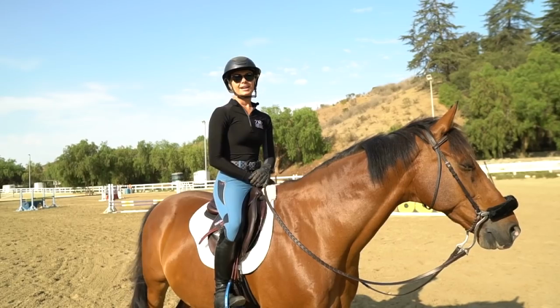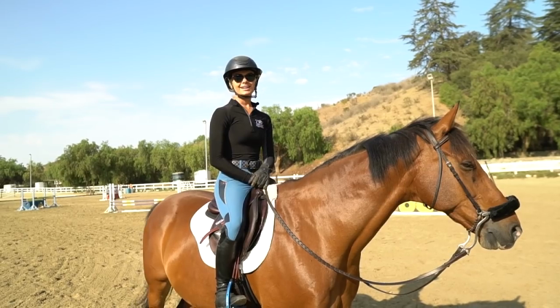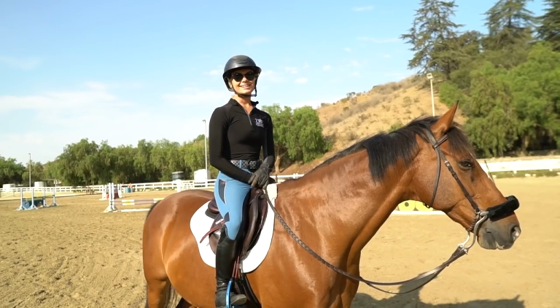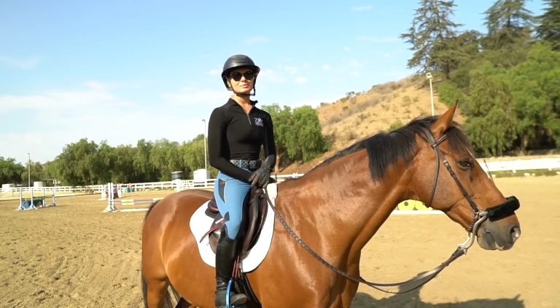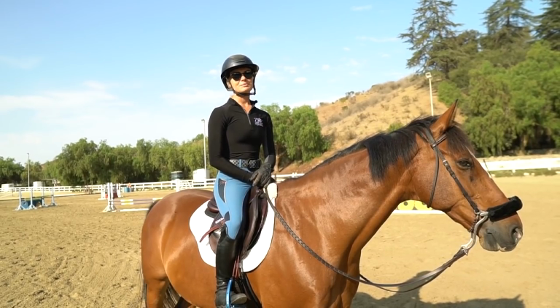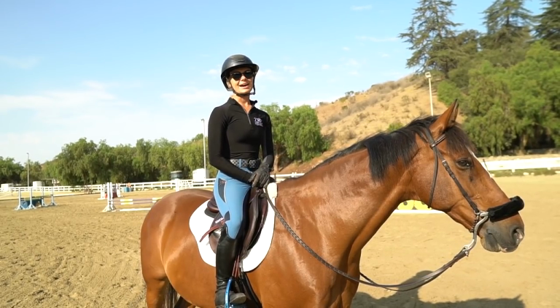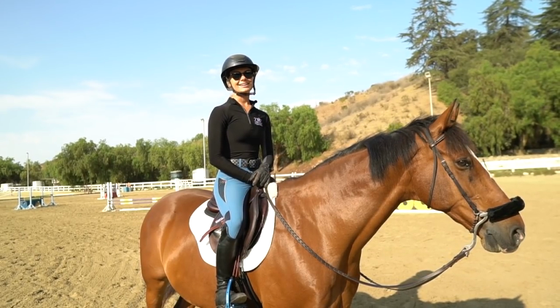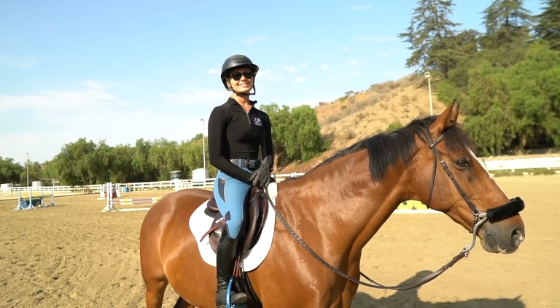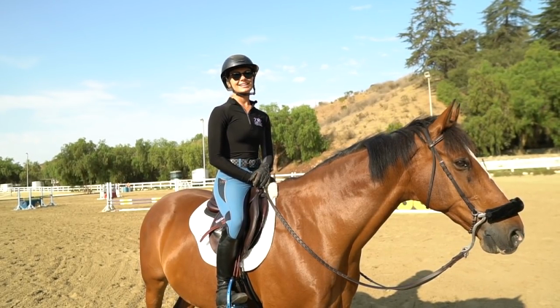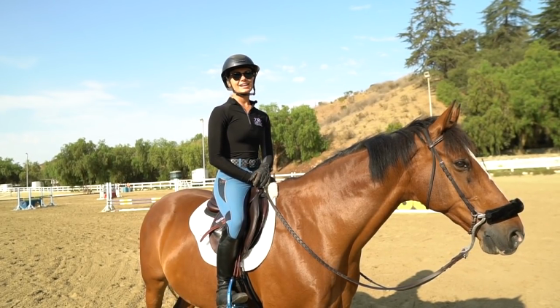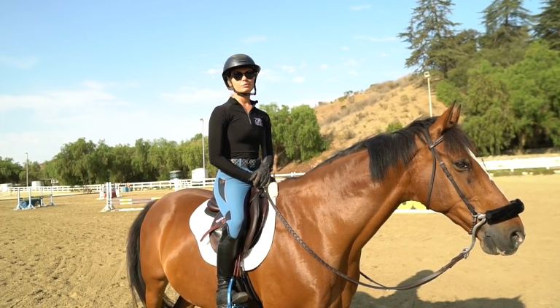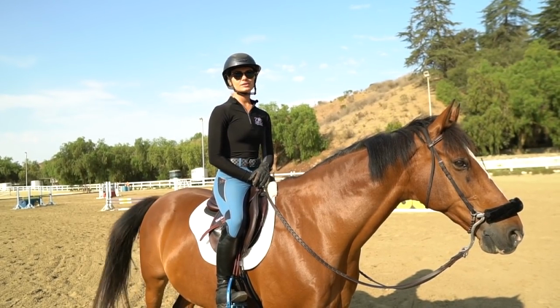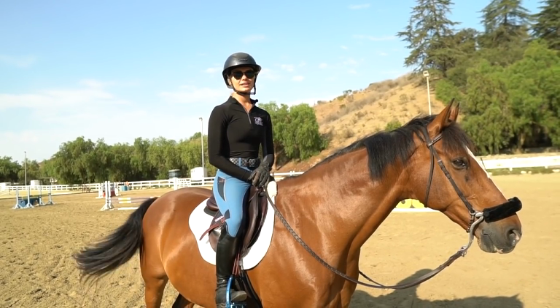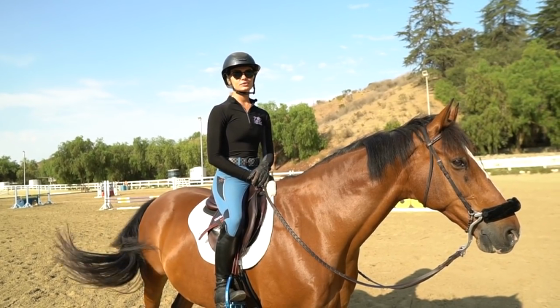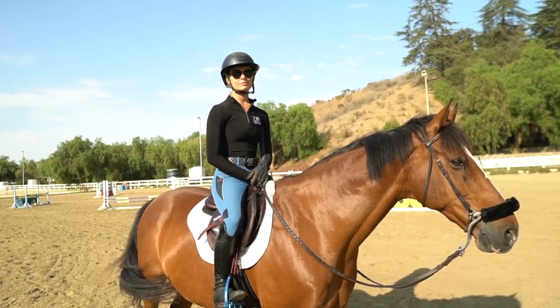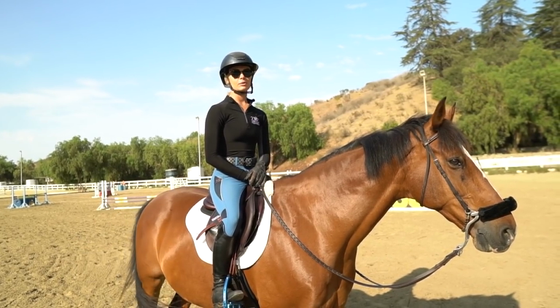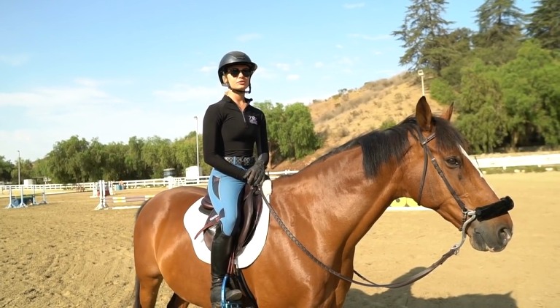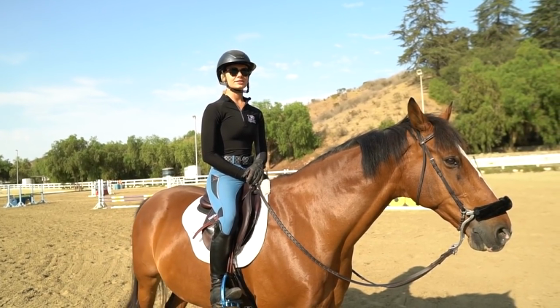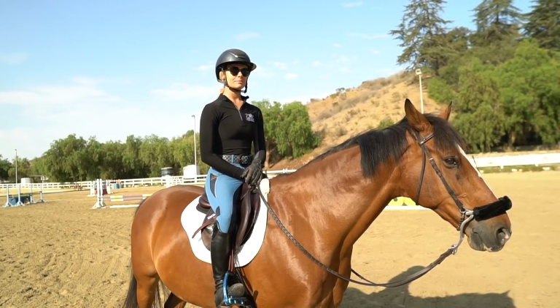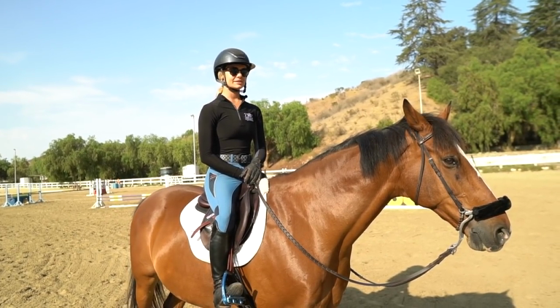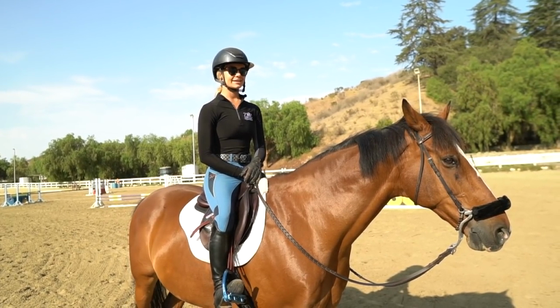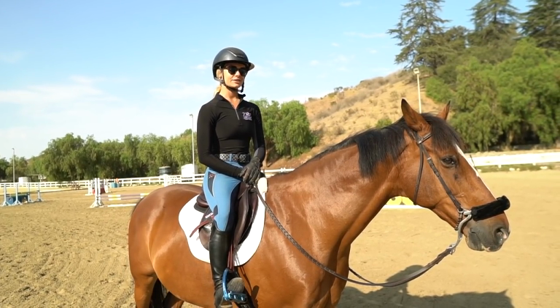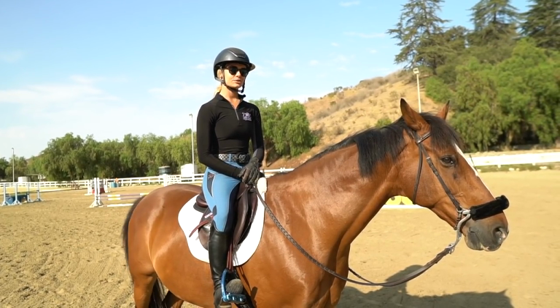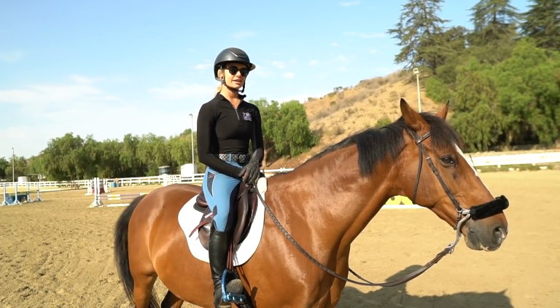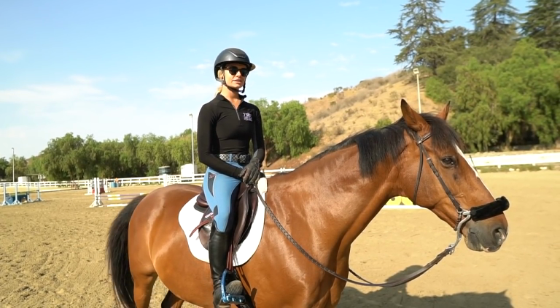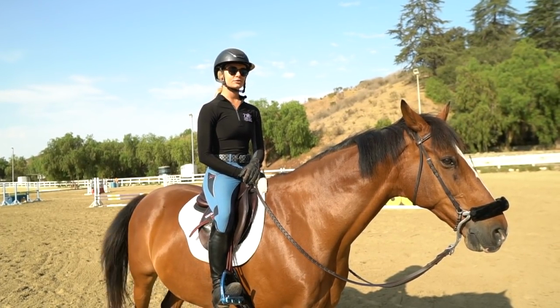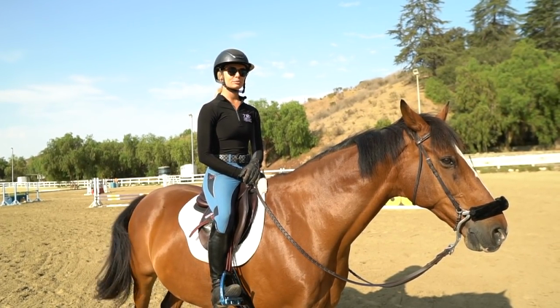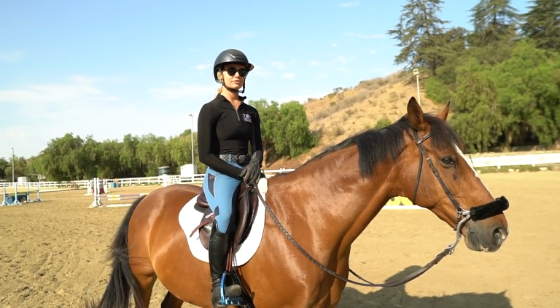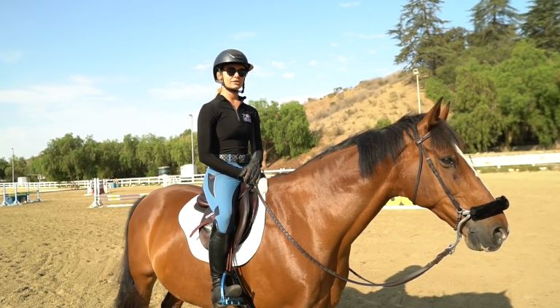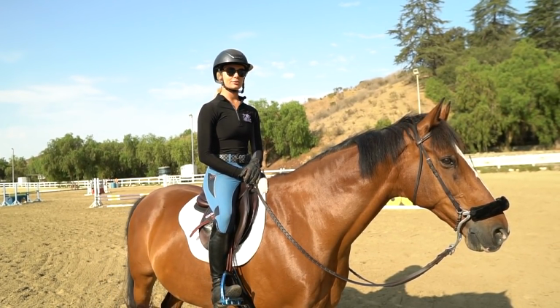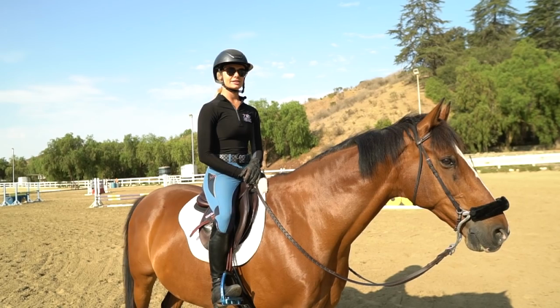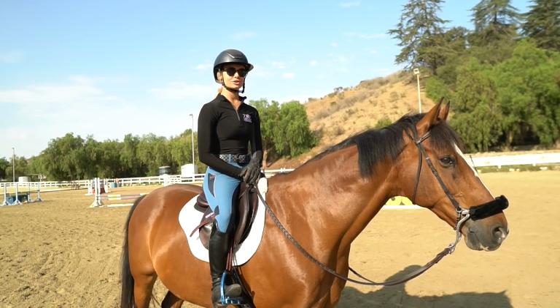Hey guys, welcome back. Today I'm going to give you some helpful tips and exercises for improving your equitation.